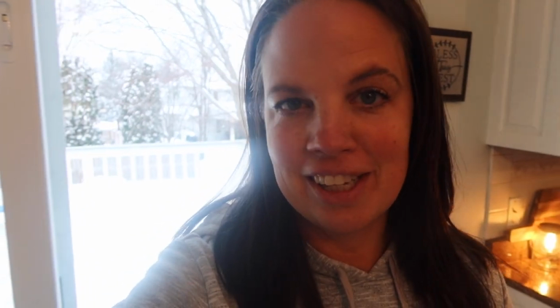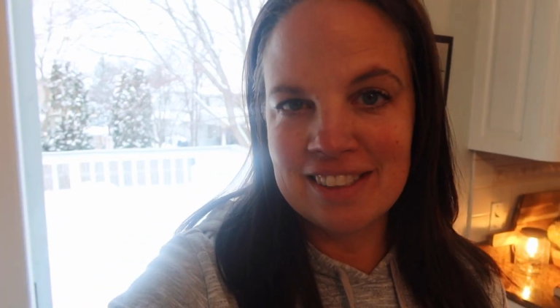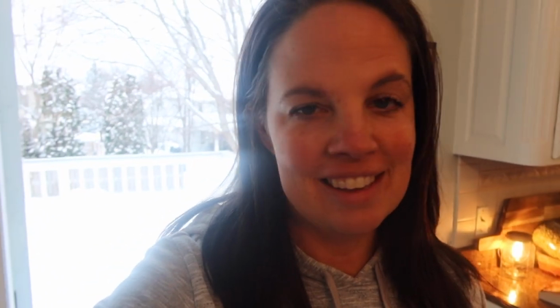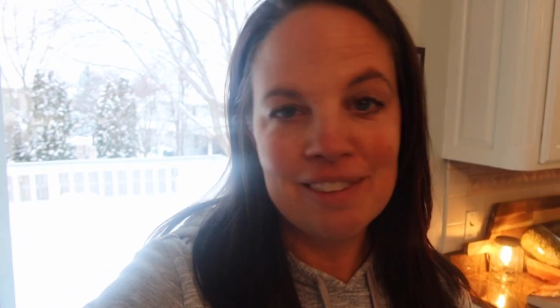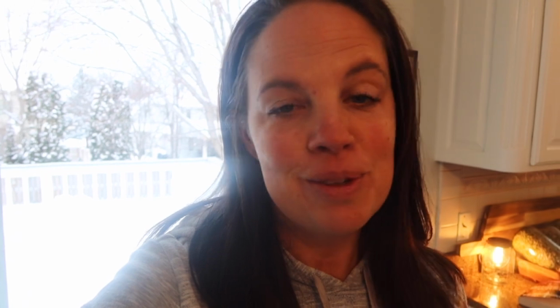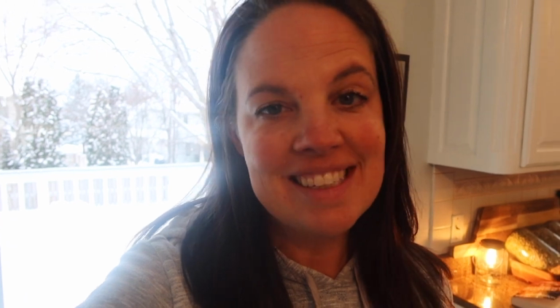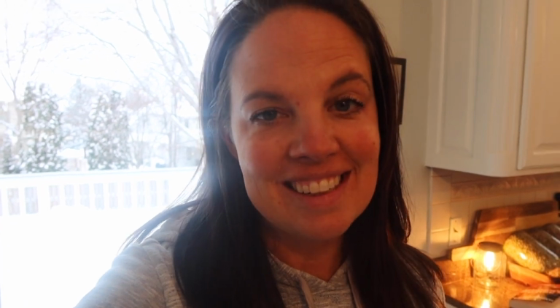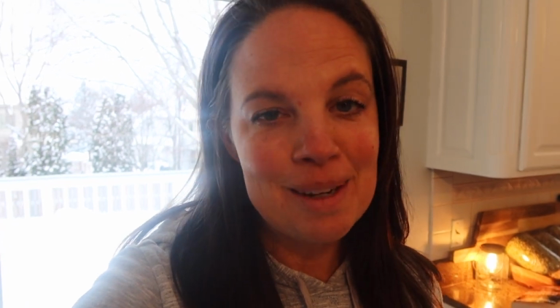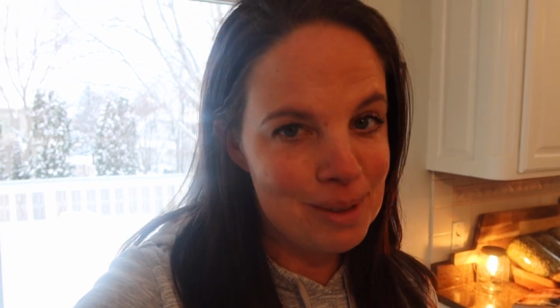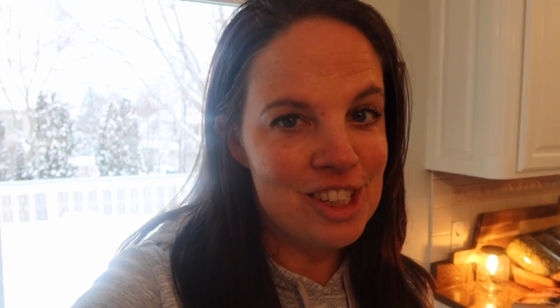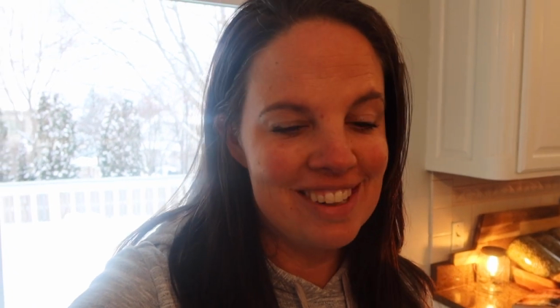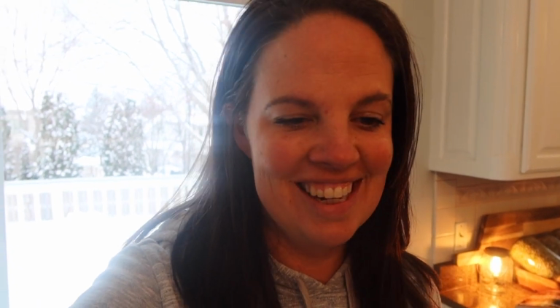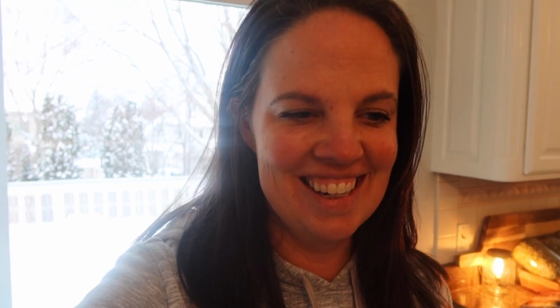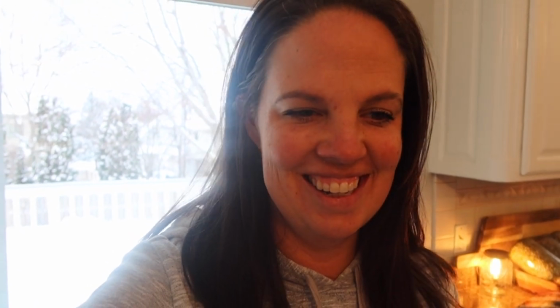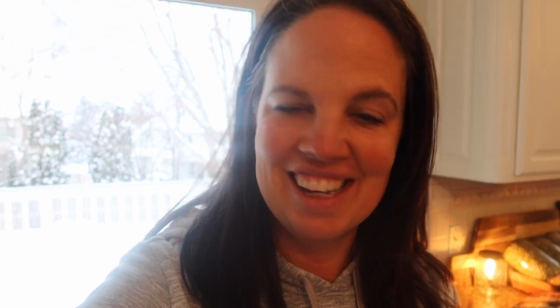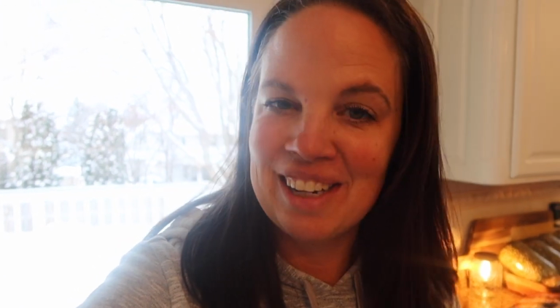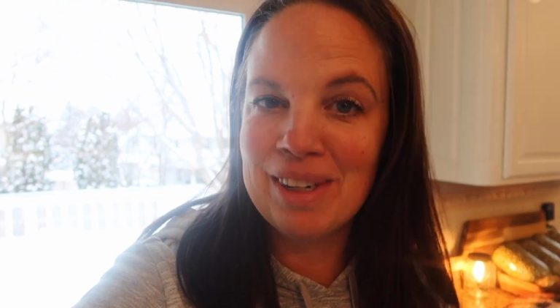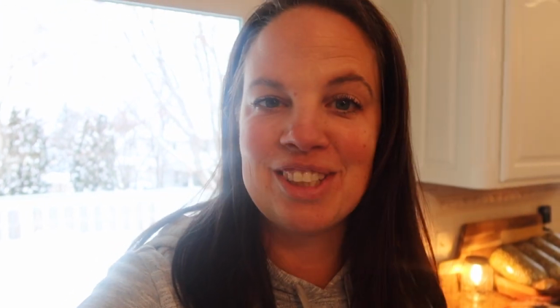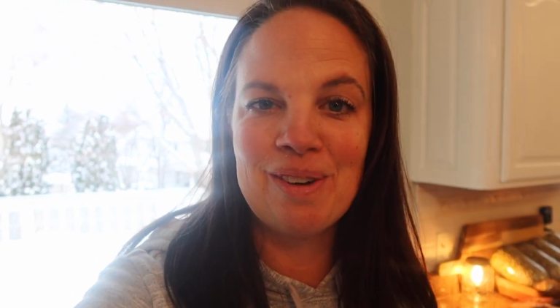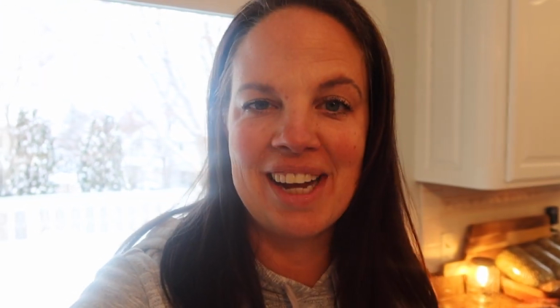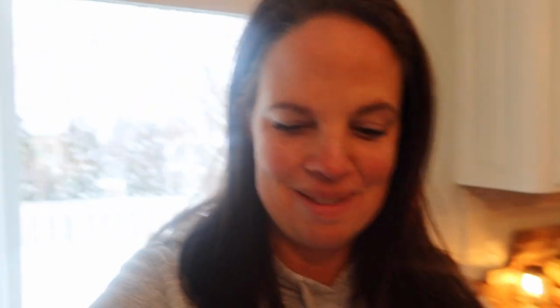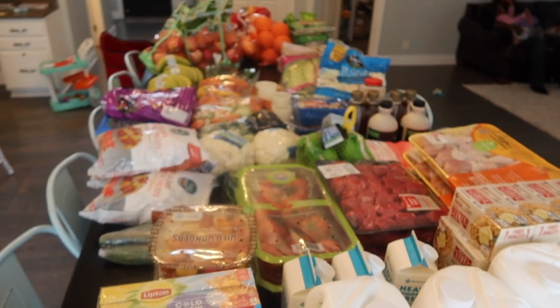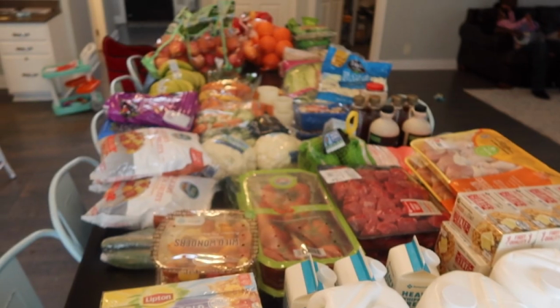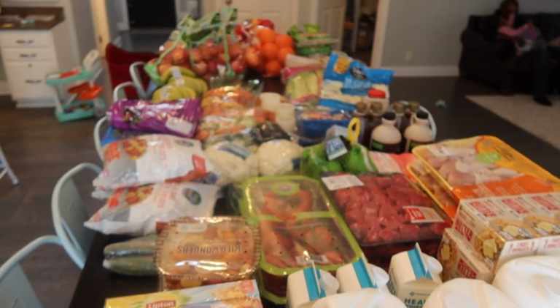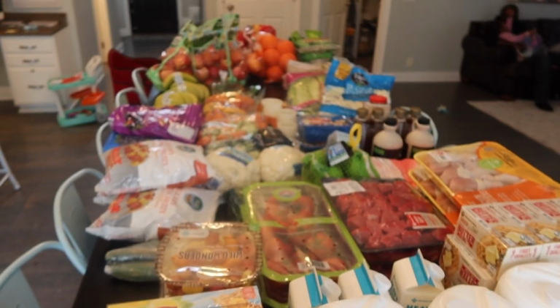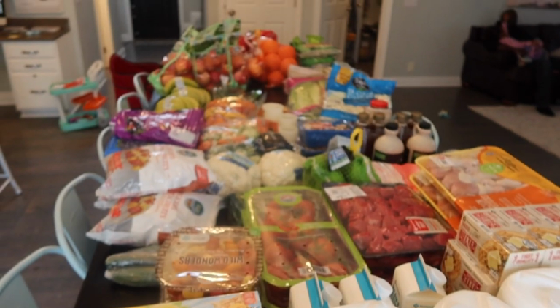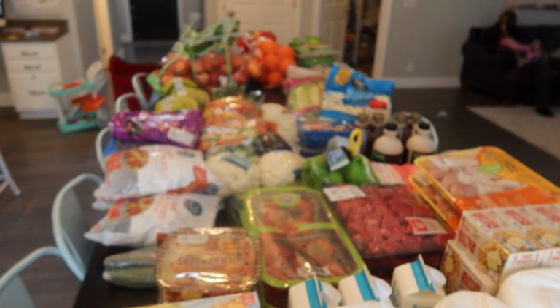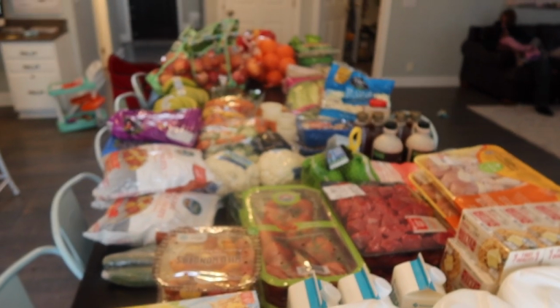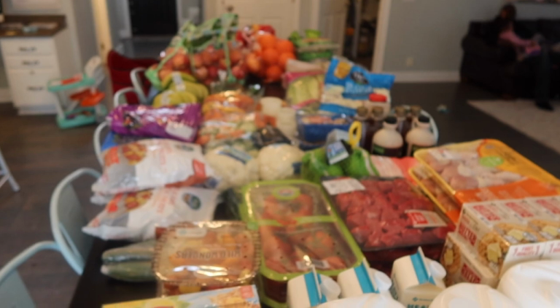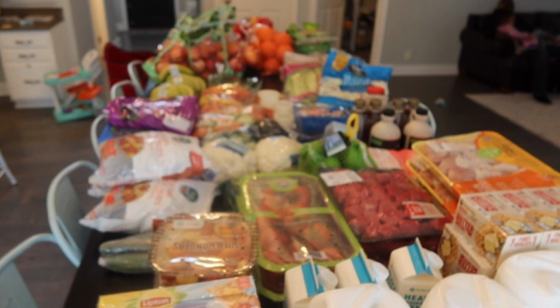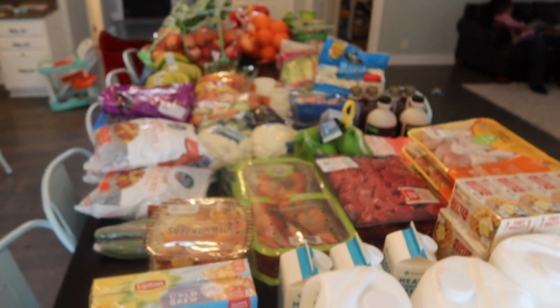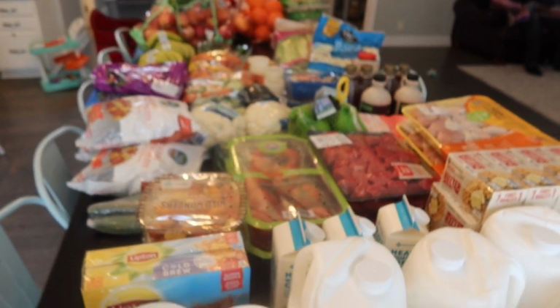We needed some good food. Our kids love to eat like most children. Now I'm going to show you what we got, and I'm also going to let you know how much all of this costs.